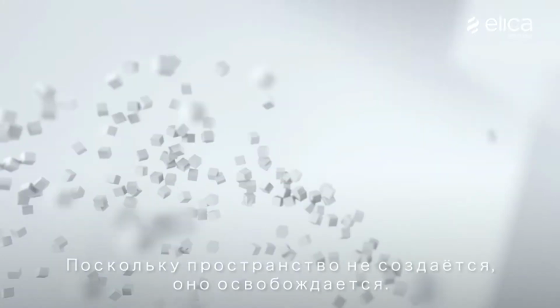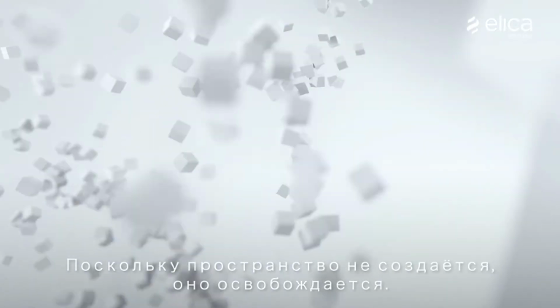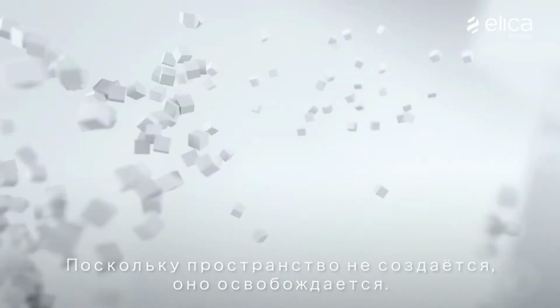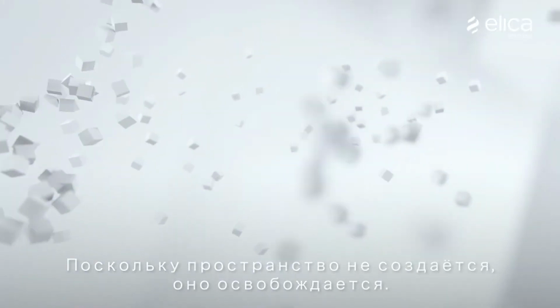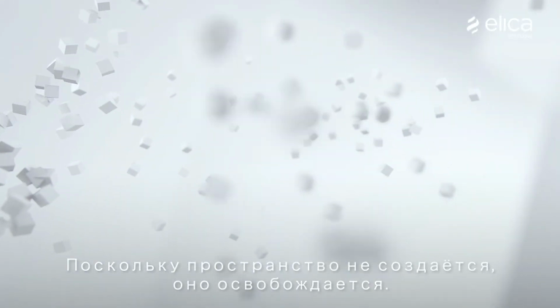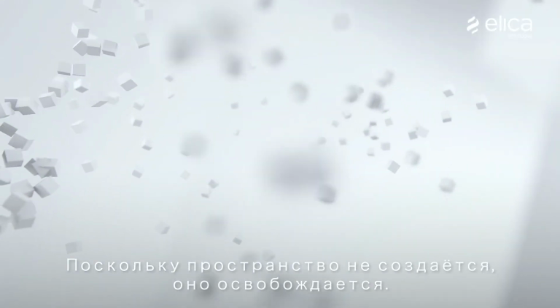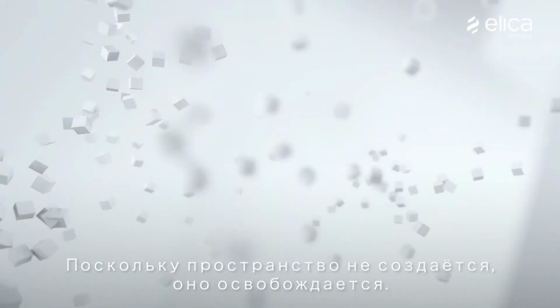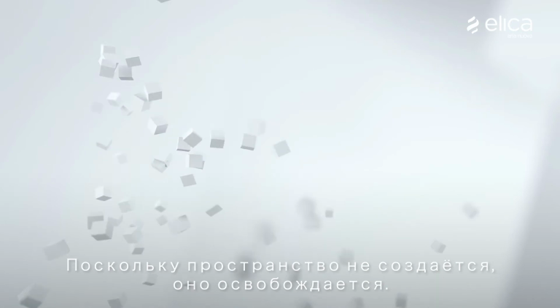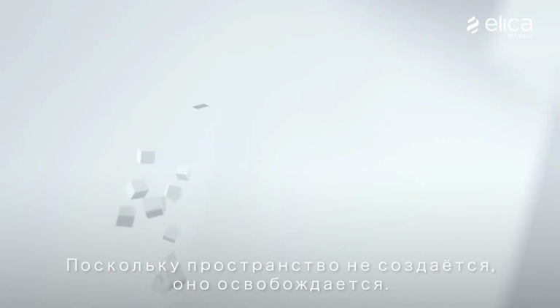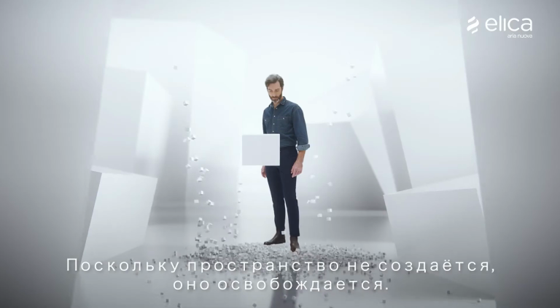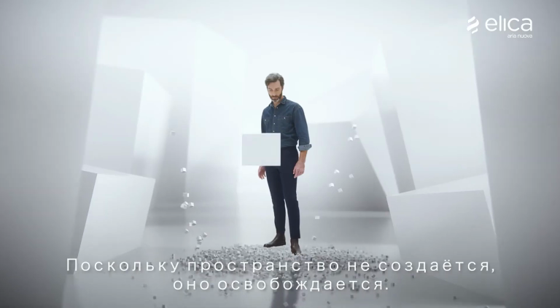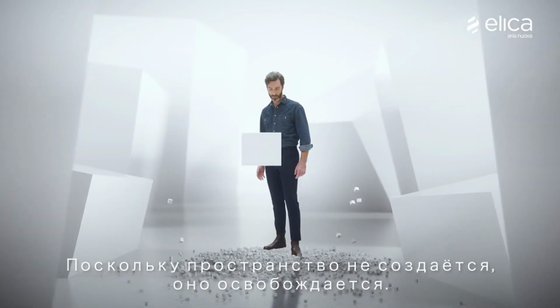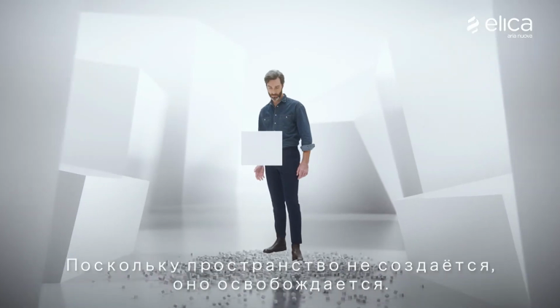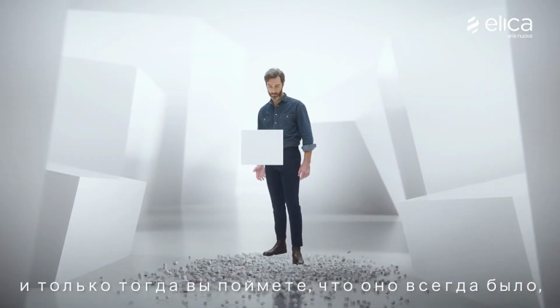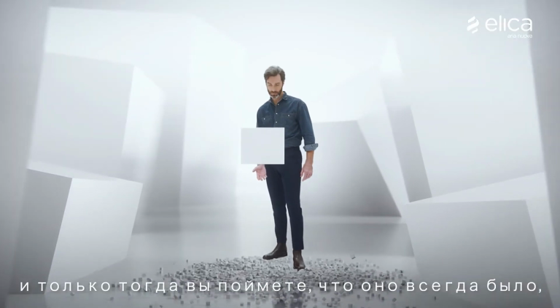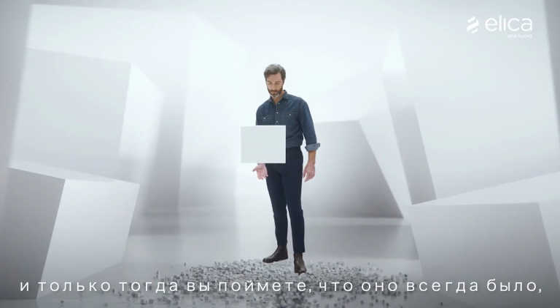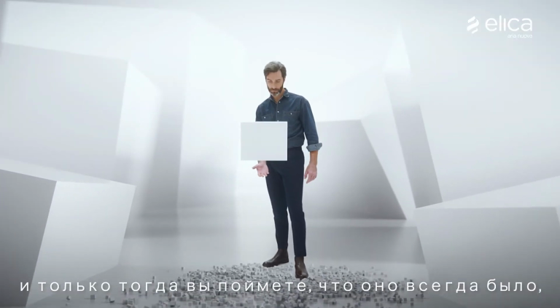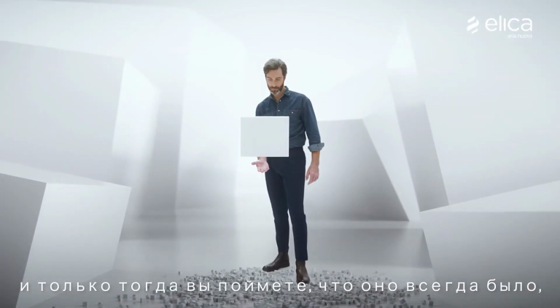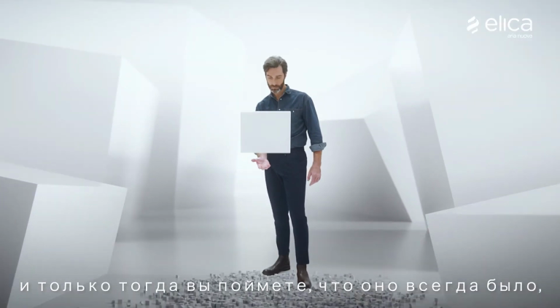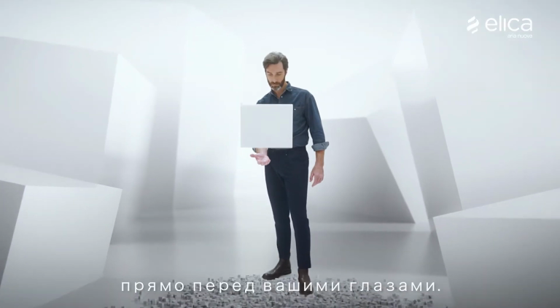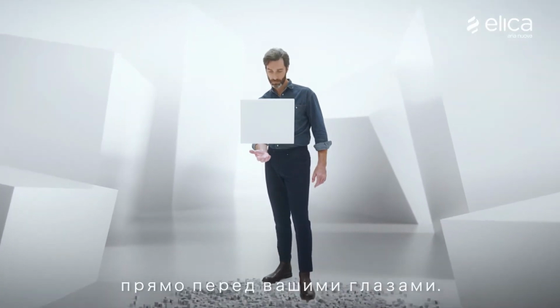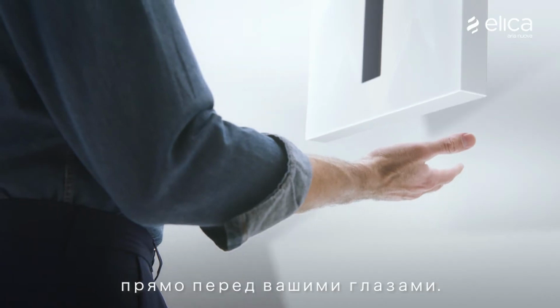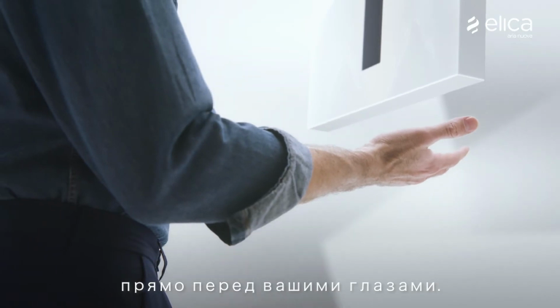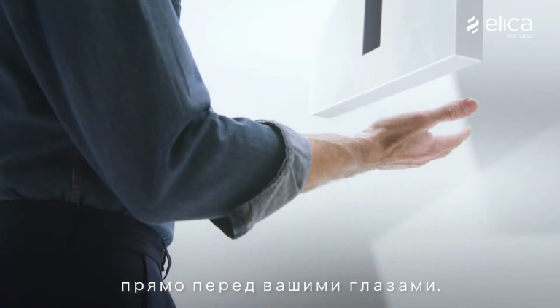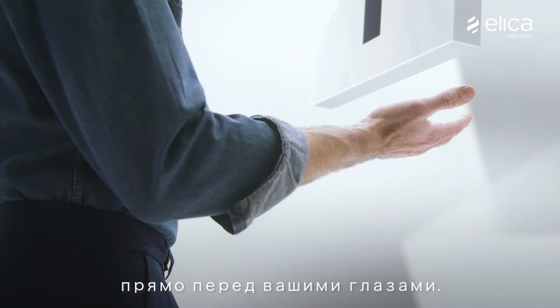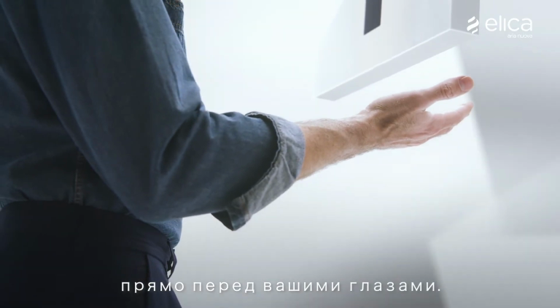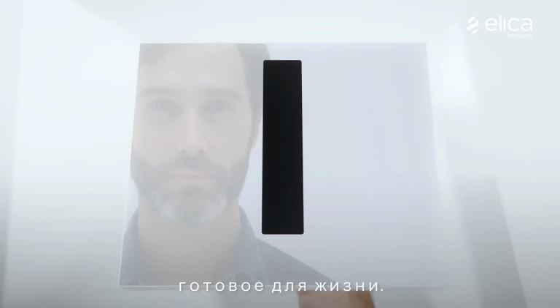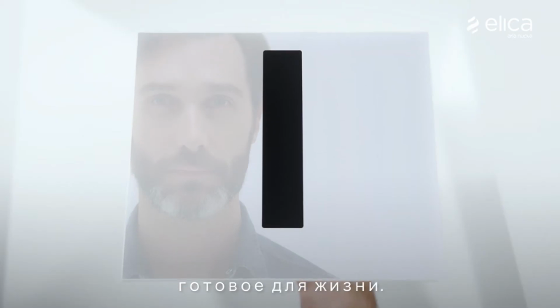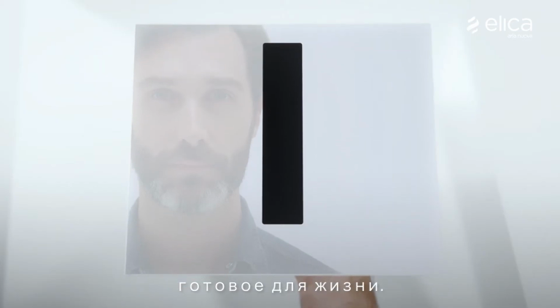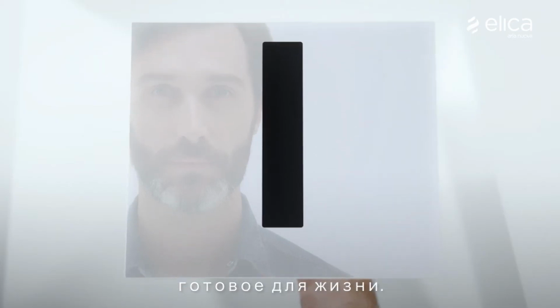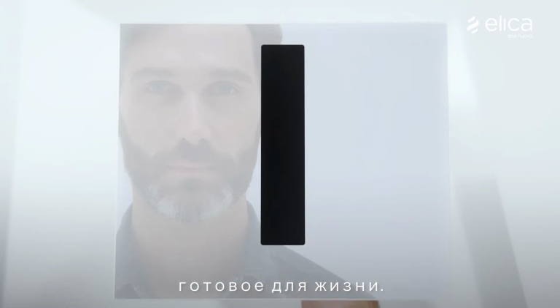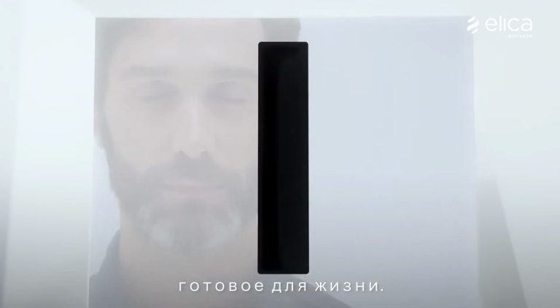Because space is not creative, it's free. And it's always been there, right before your eyes, ready to be lived in.